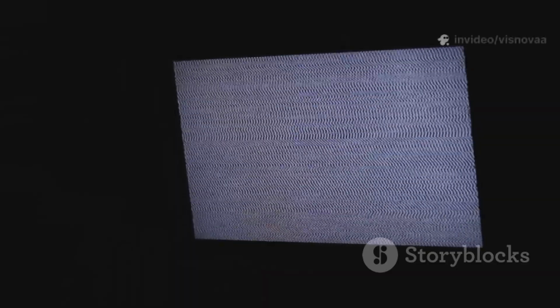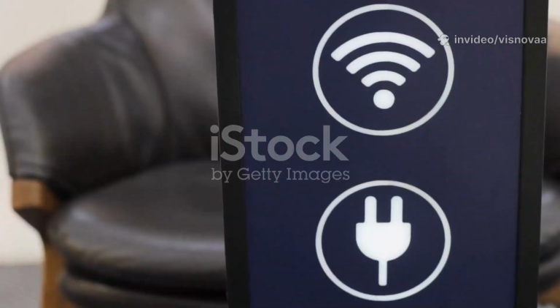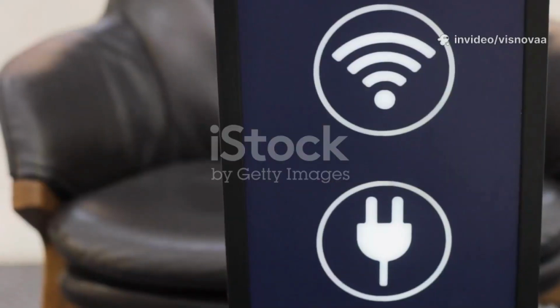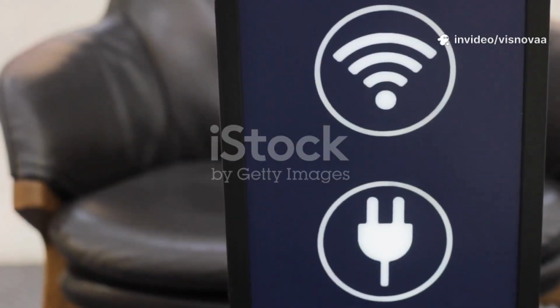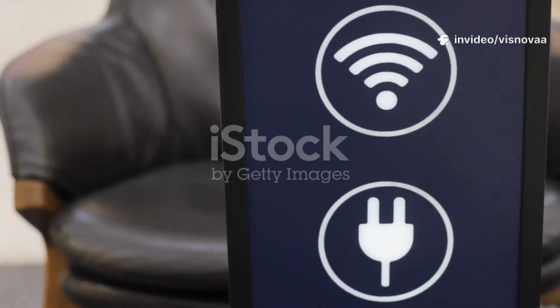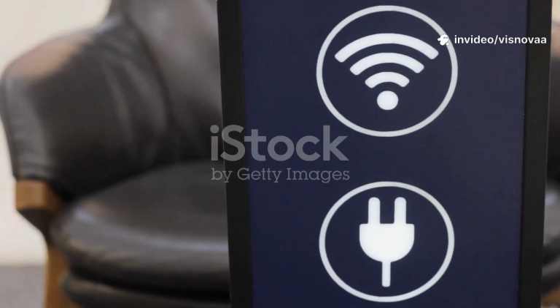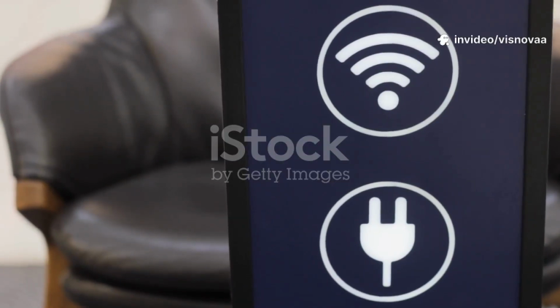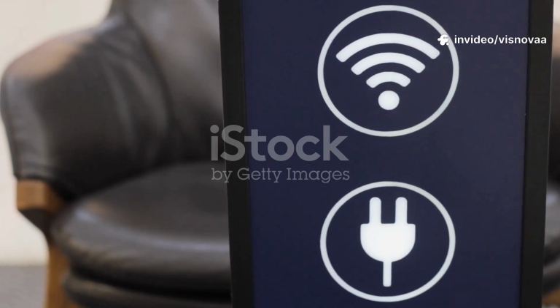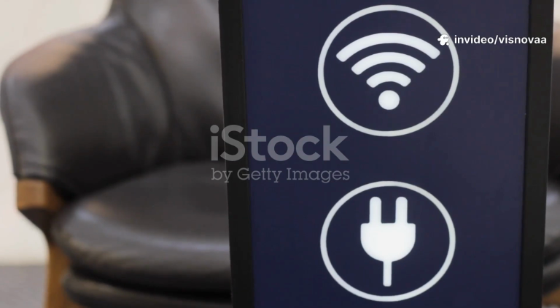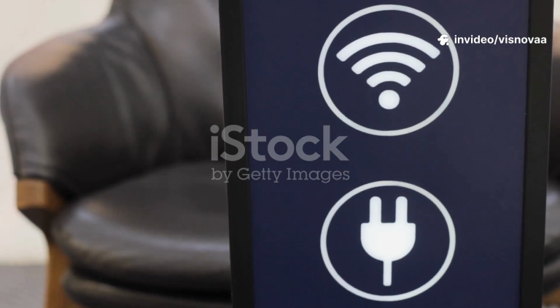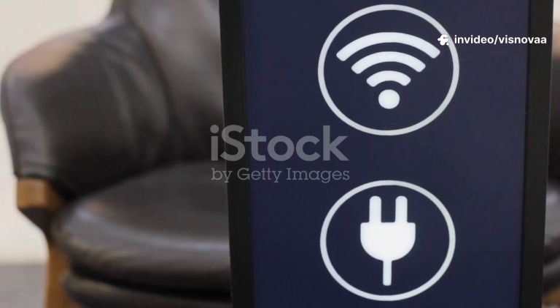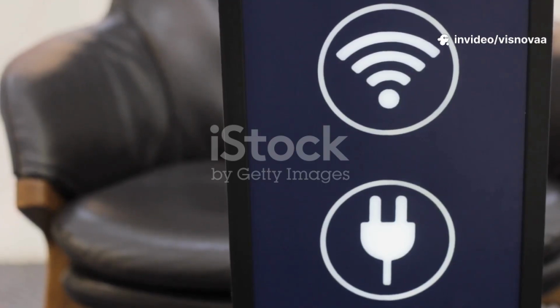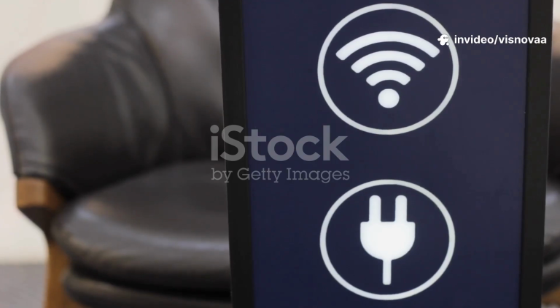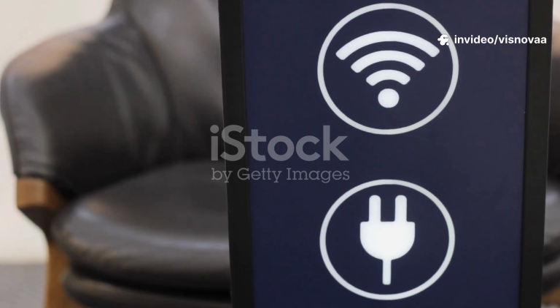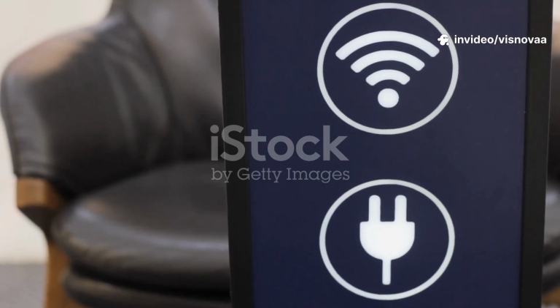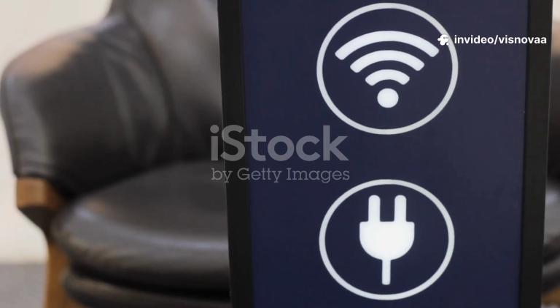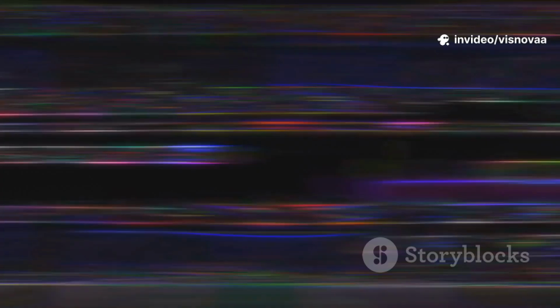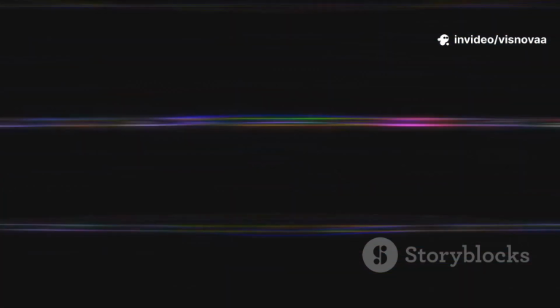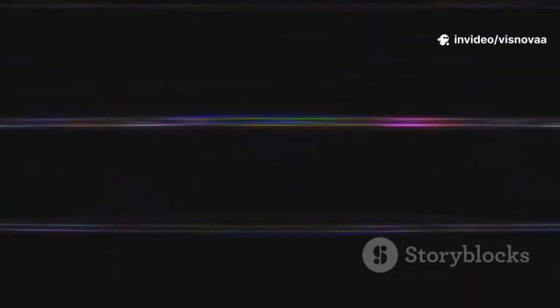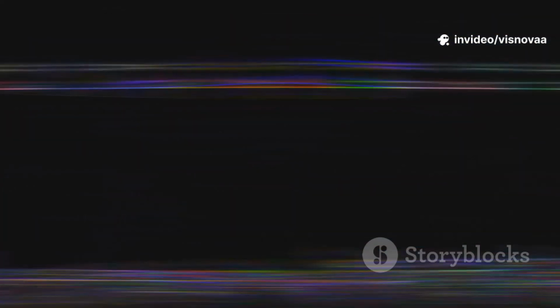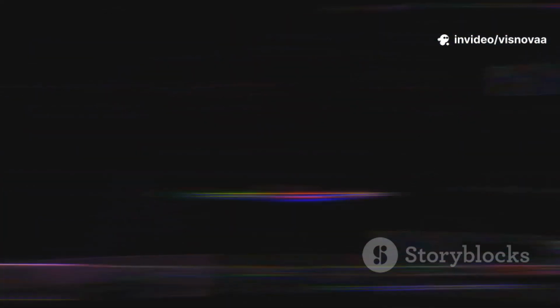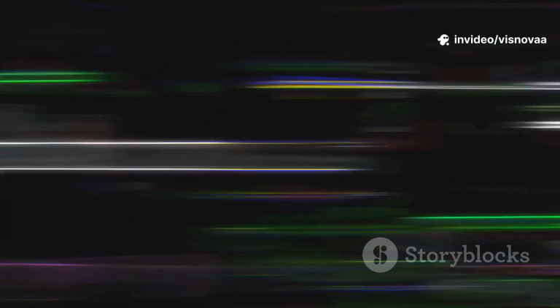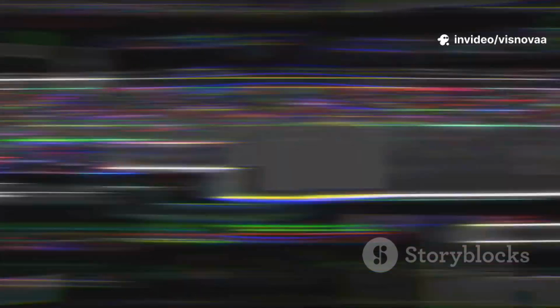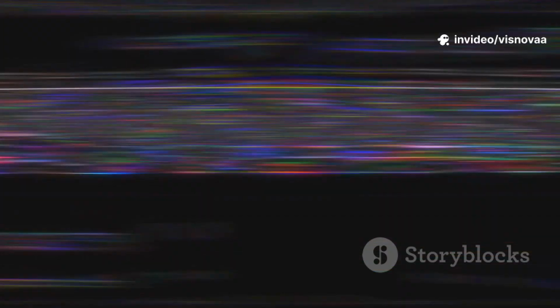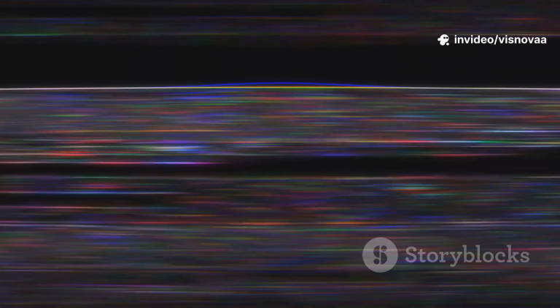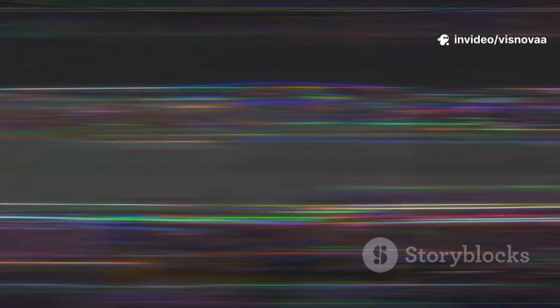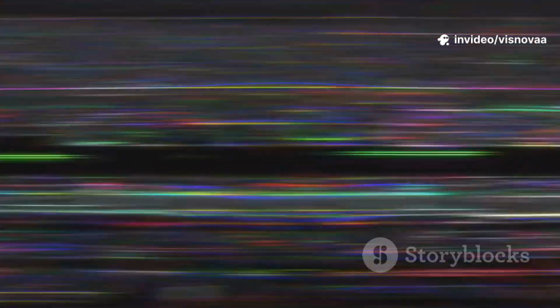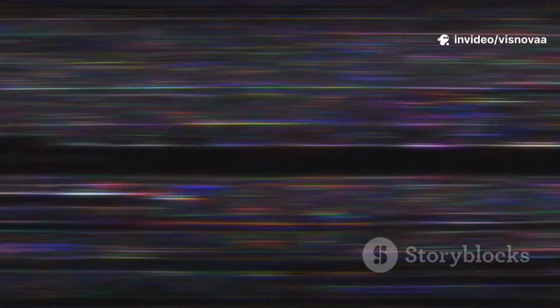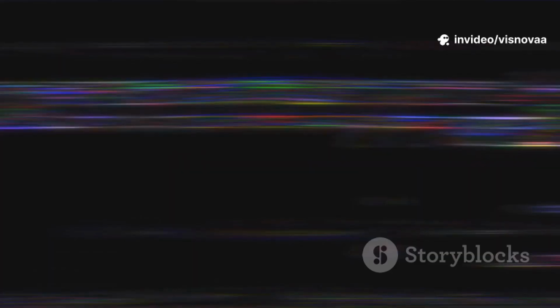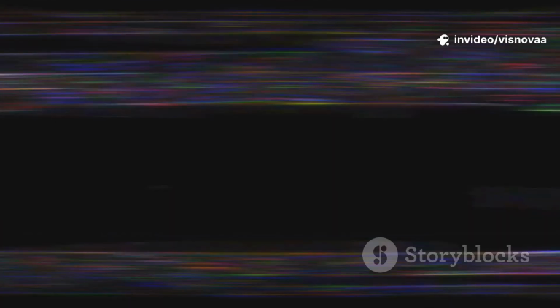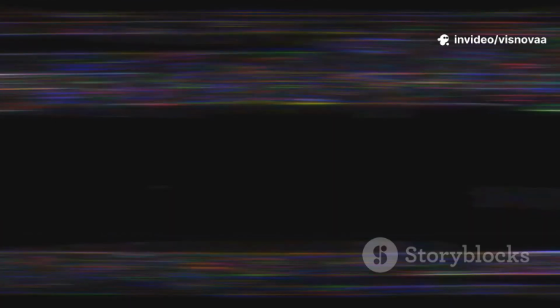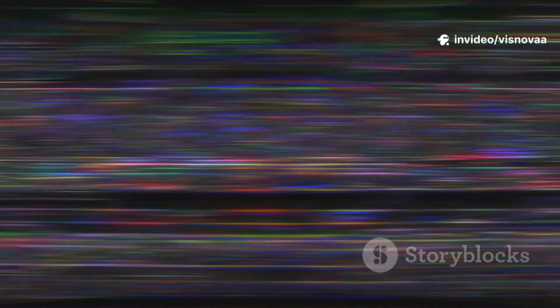First things first, check your internet connection. If your Wi-Fi's down, even the best IPTV won't work.